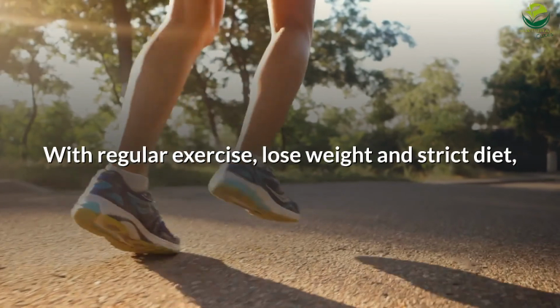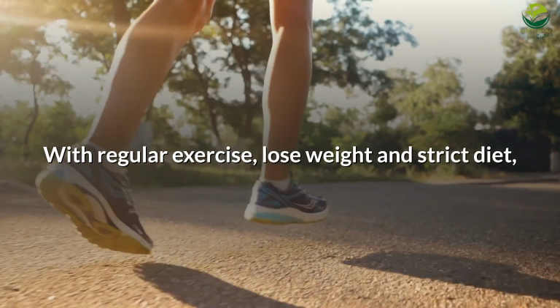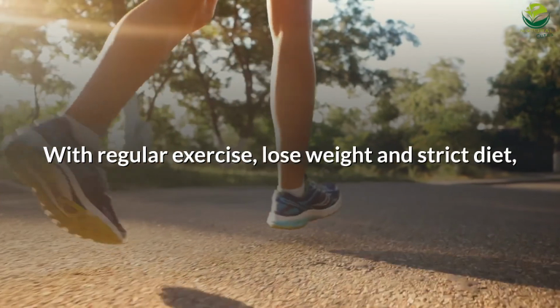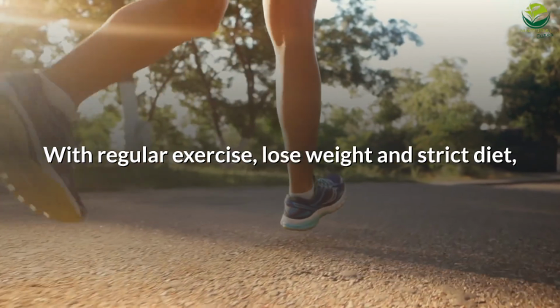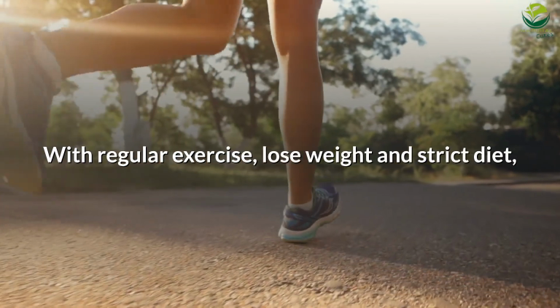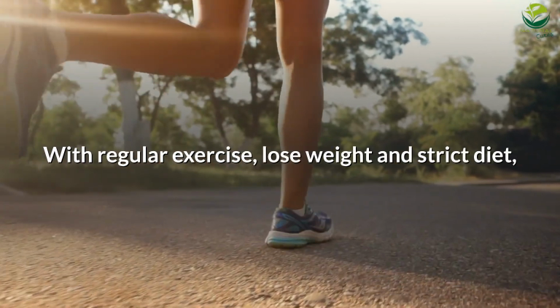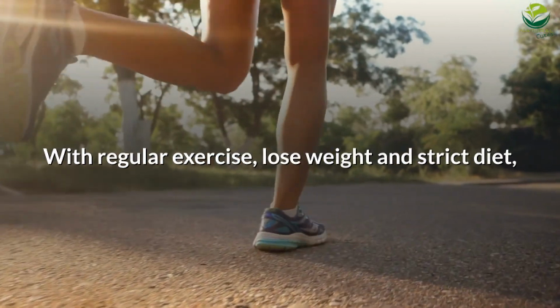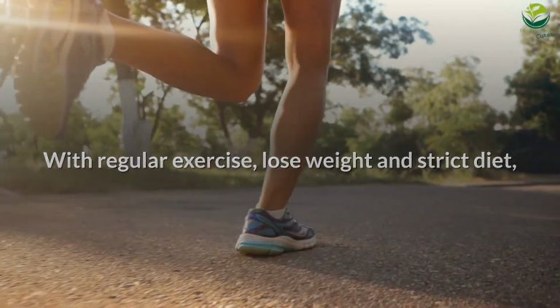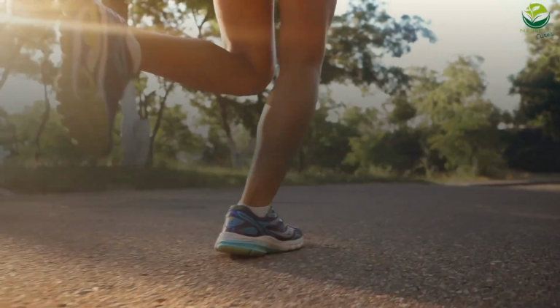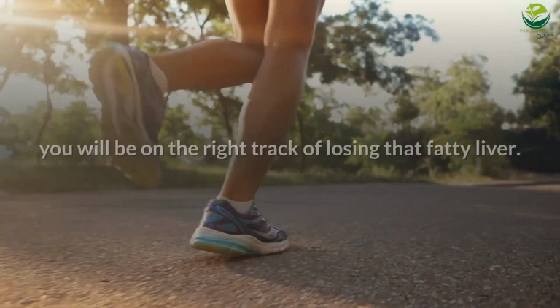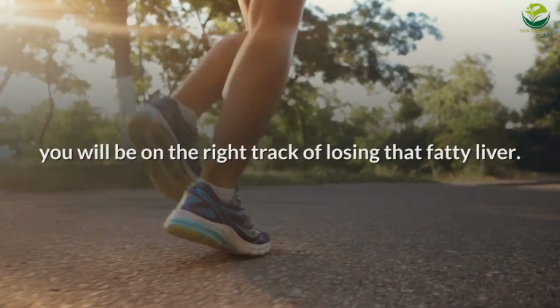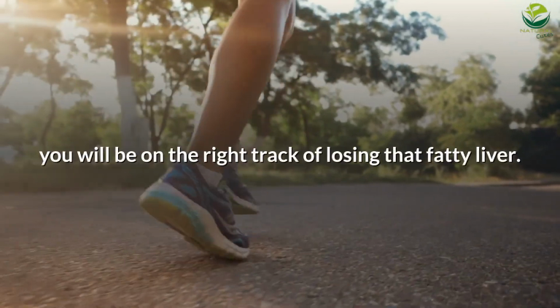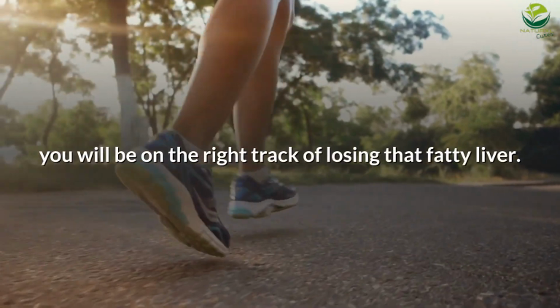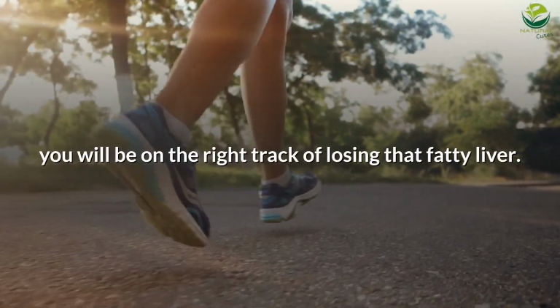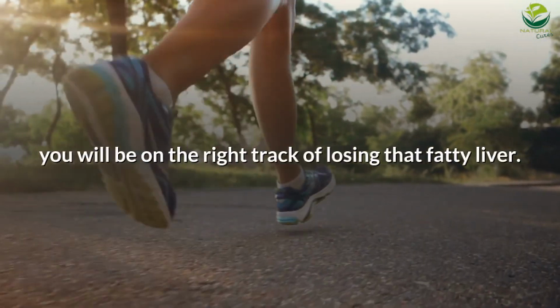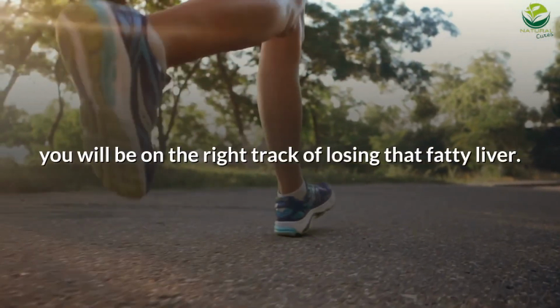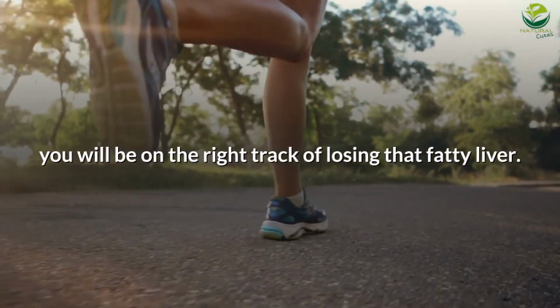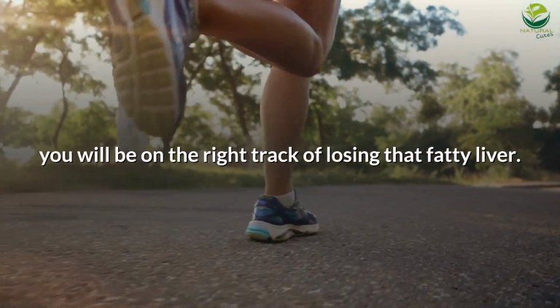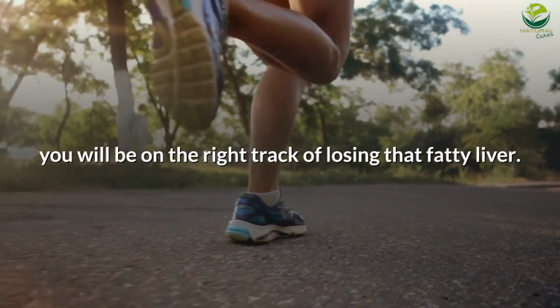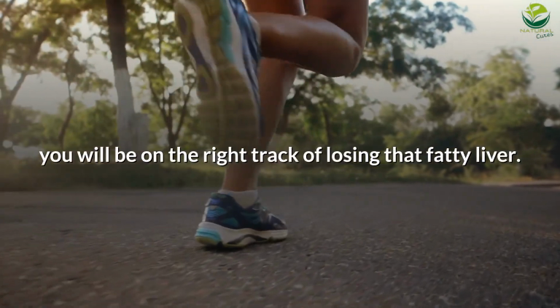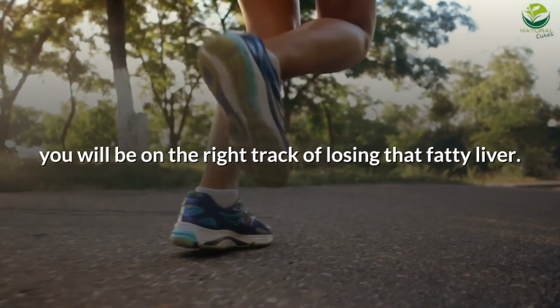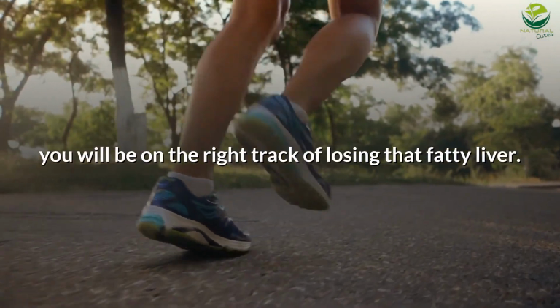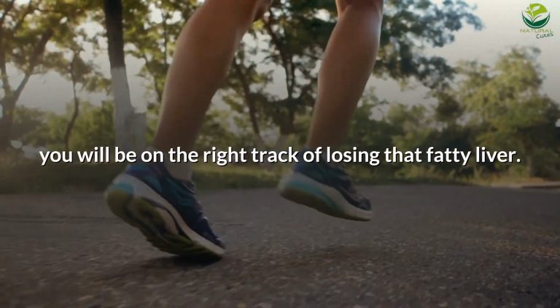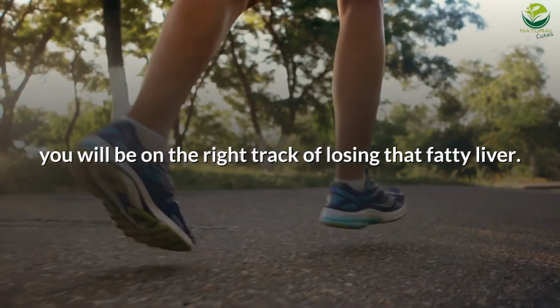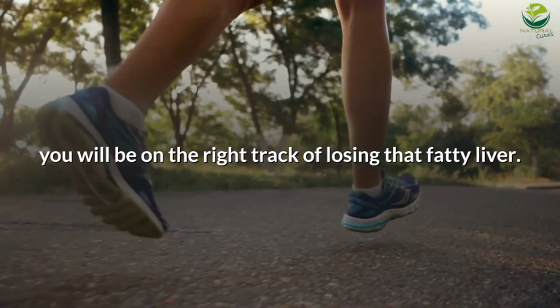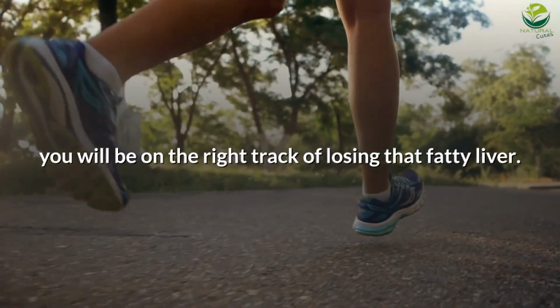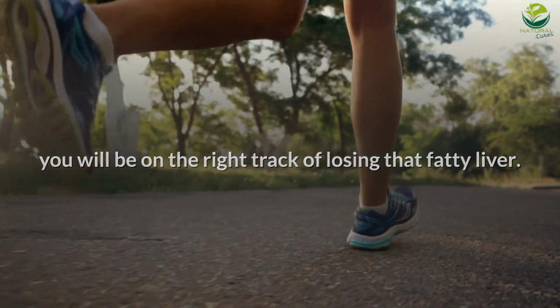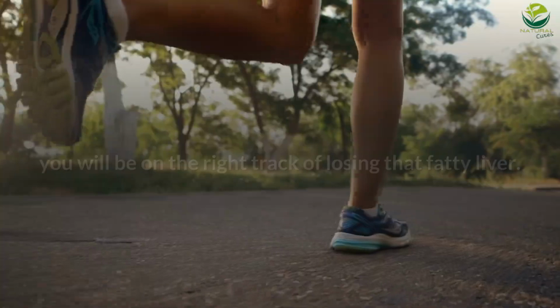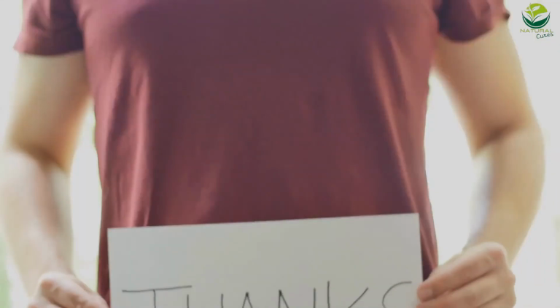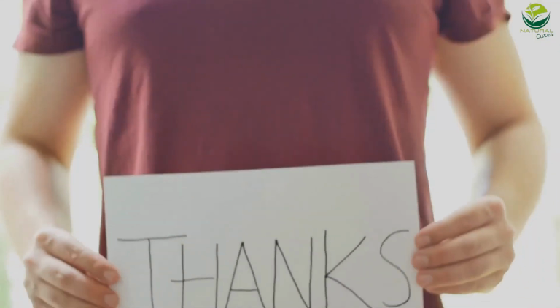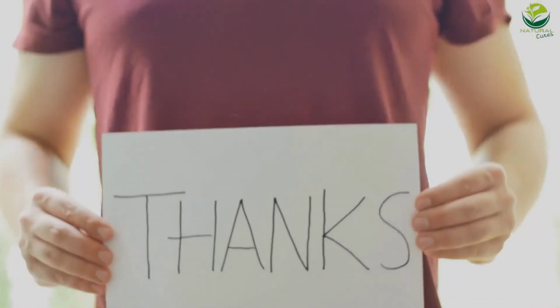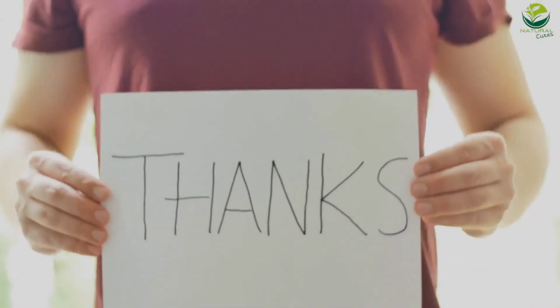With regular exercise, weight loss, and a strict diet, you will be on the right track to losing that fatty liver. Thank you for spending some time with us at Natural Cures.